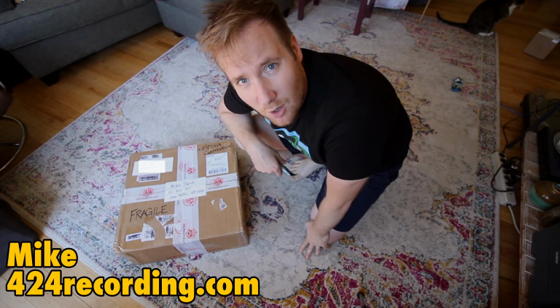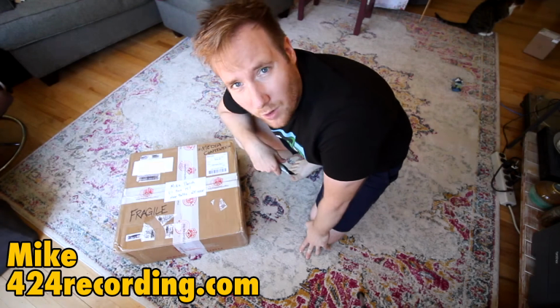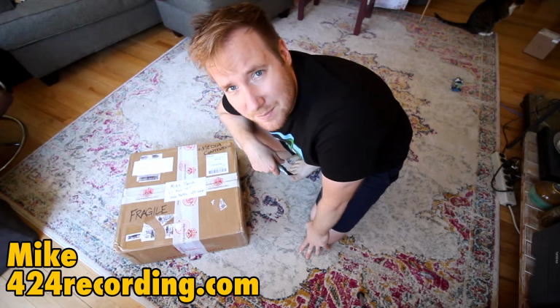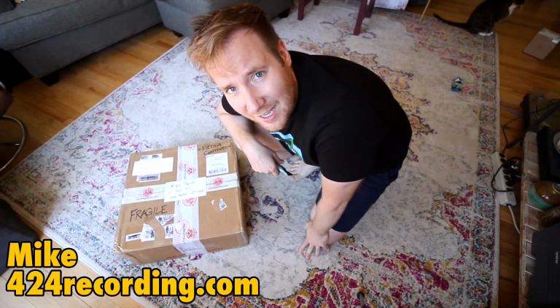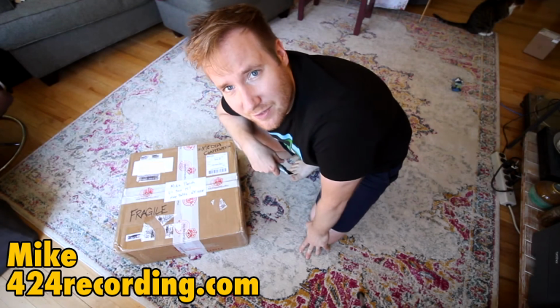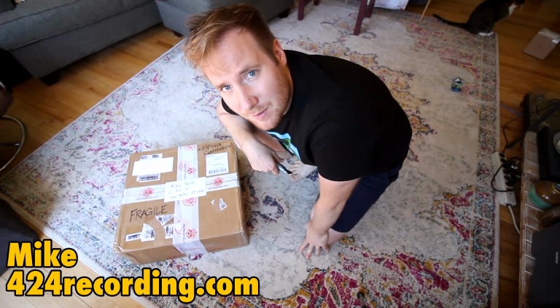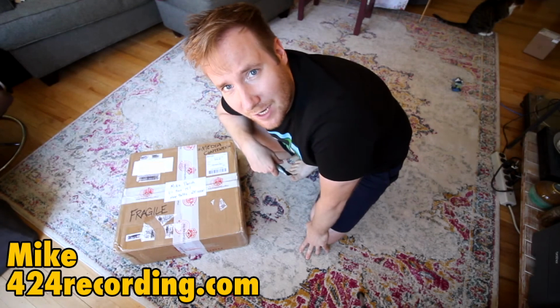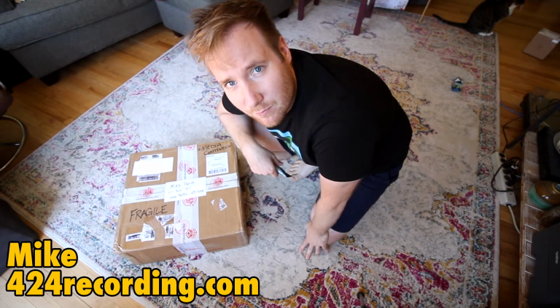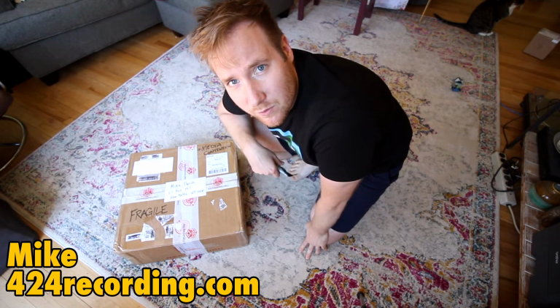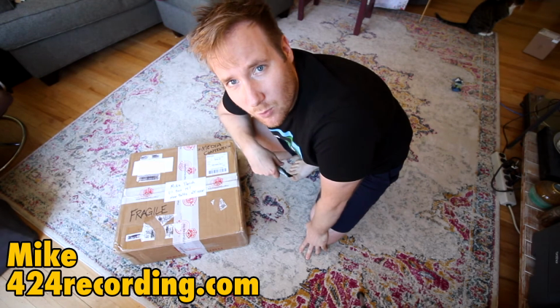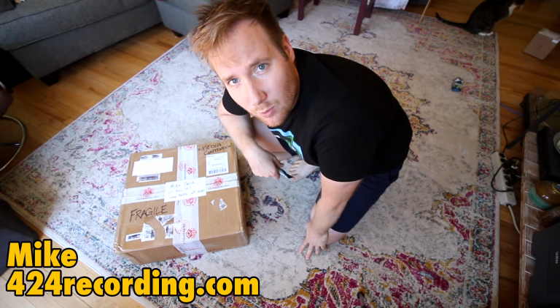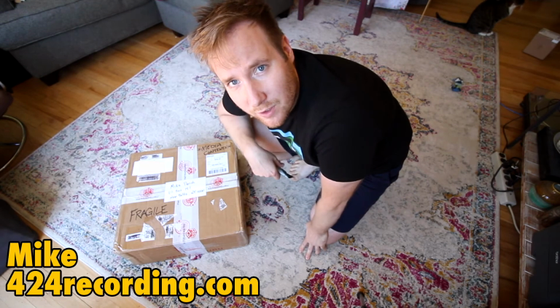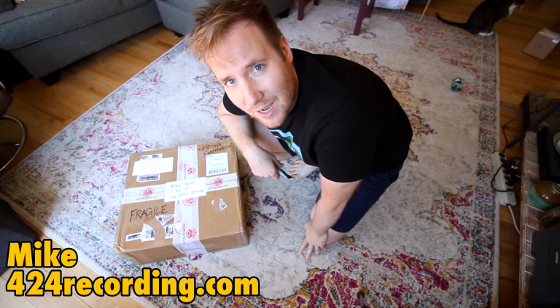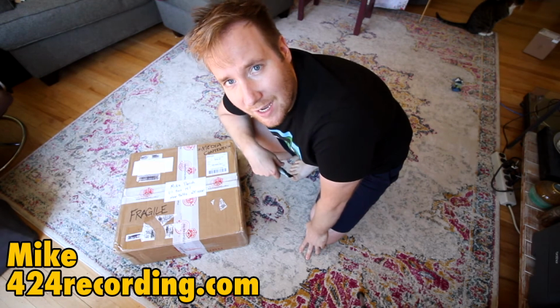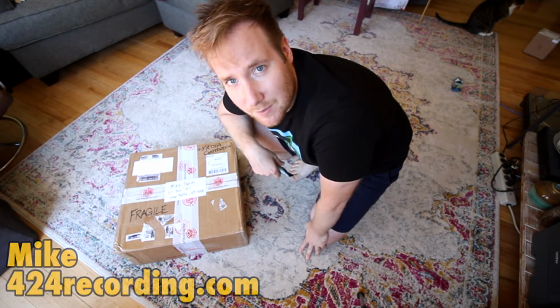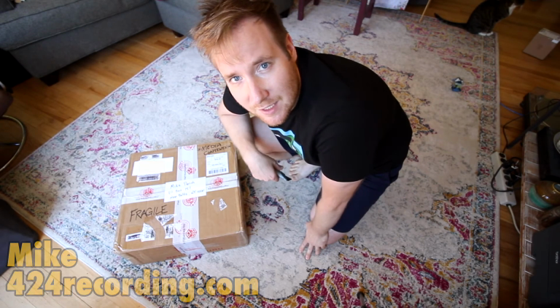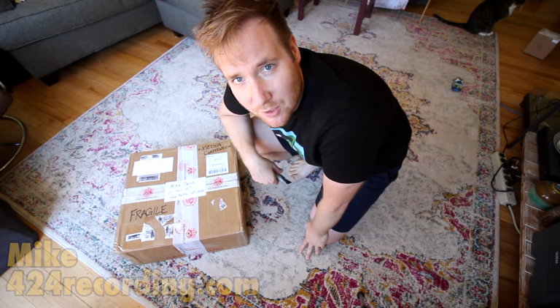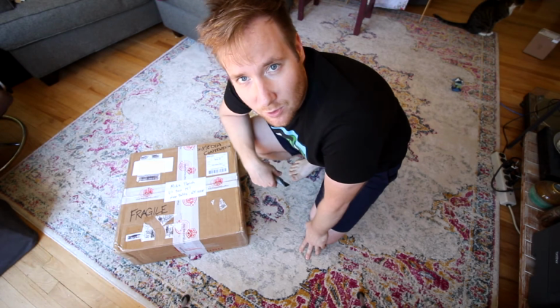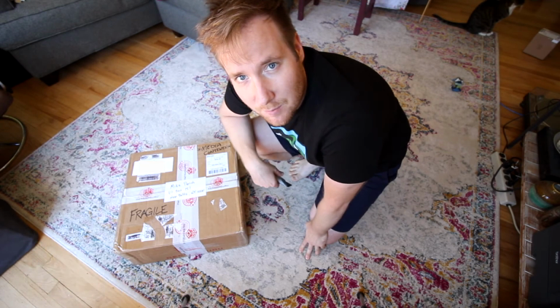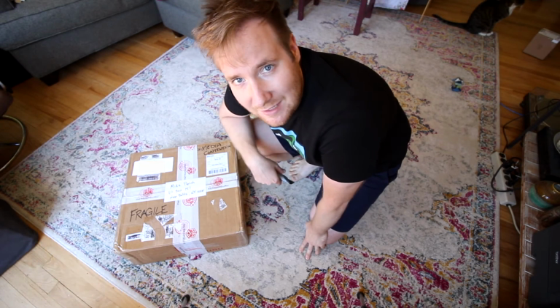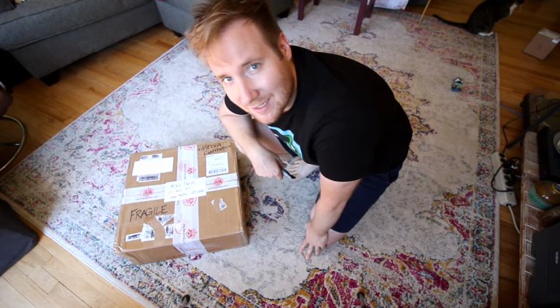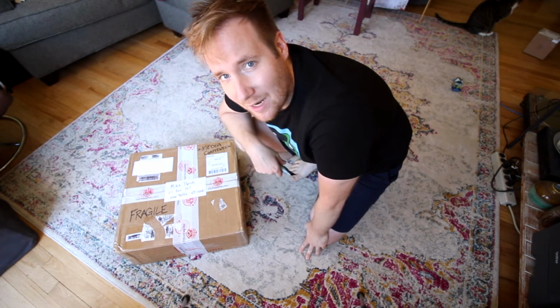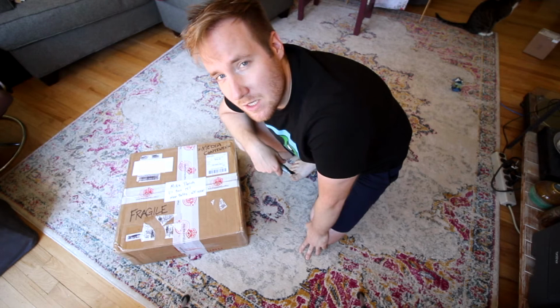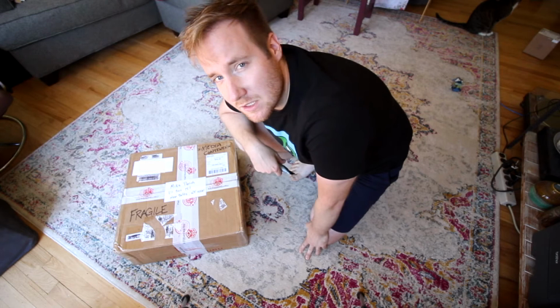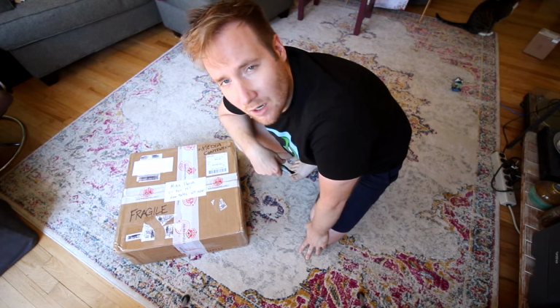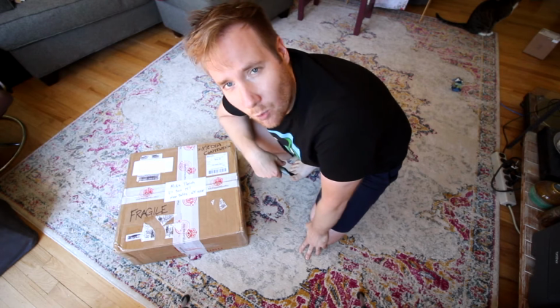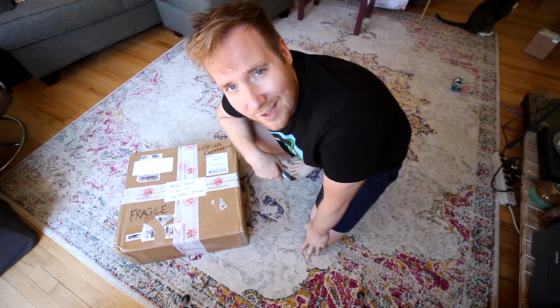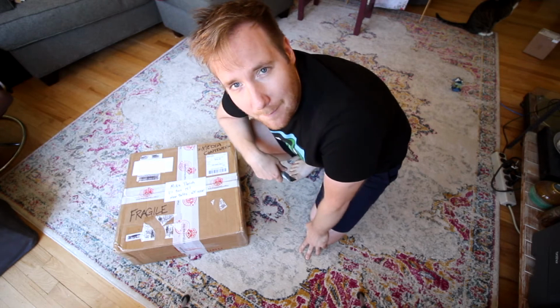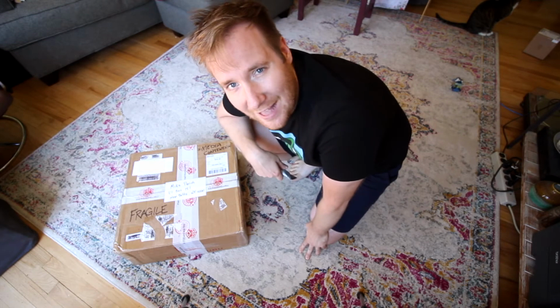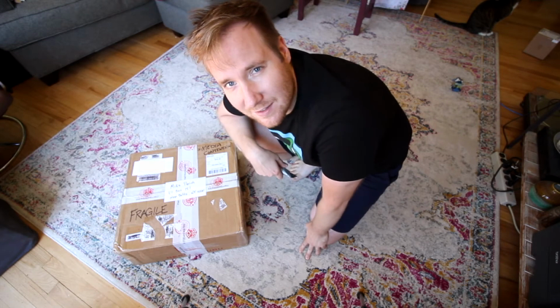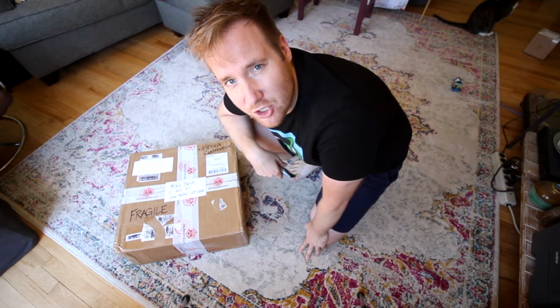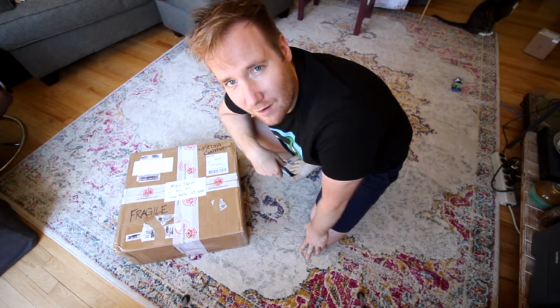Yo, what up, Taz fam? It's Mike from 424recording.com. In today's video, we're unboxing the Nakamichi CR1A that Matt sent the channel.